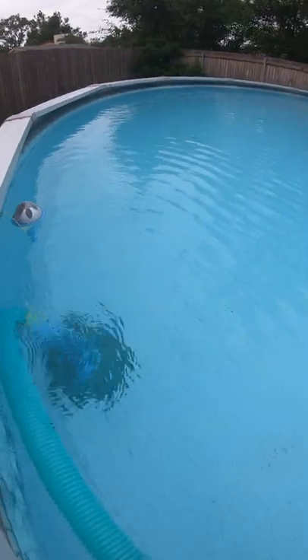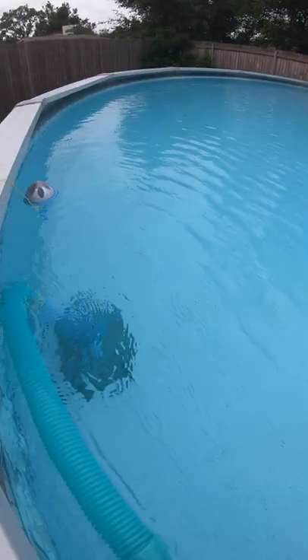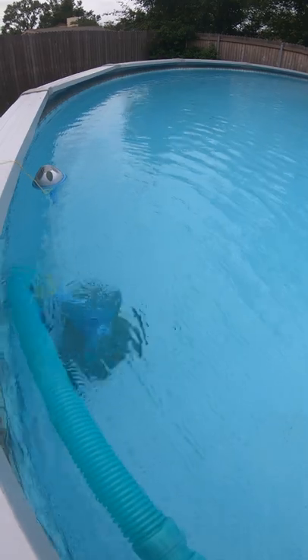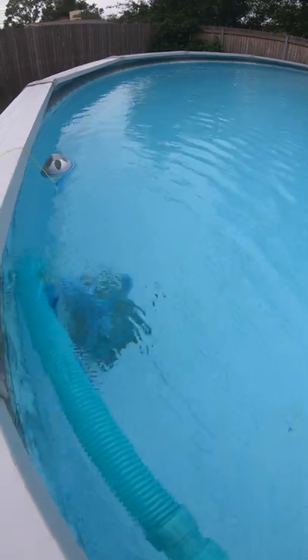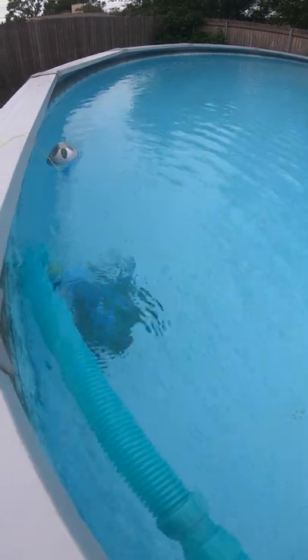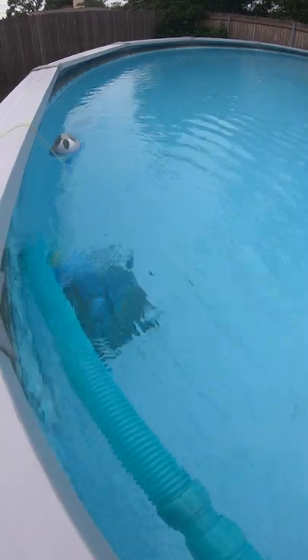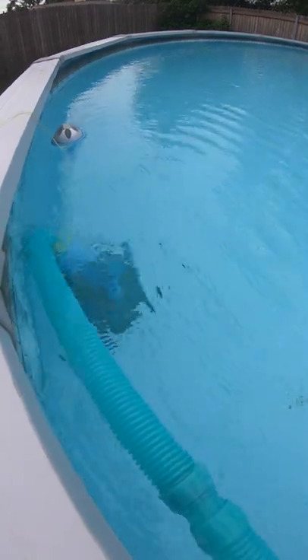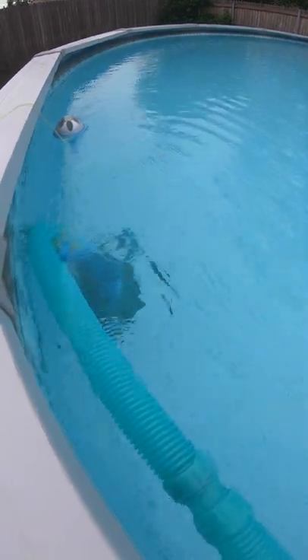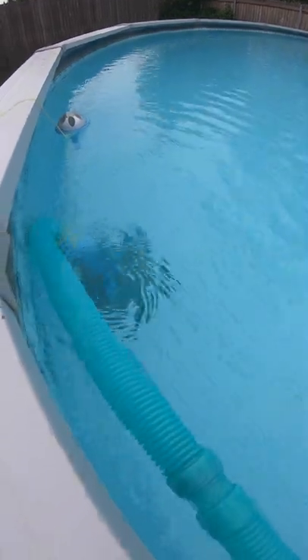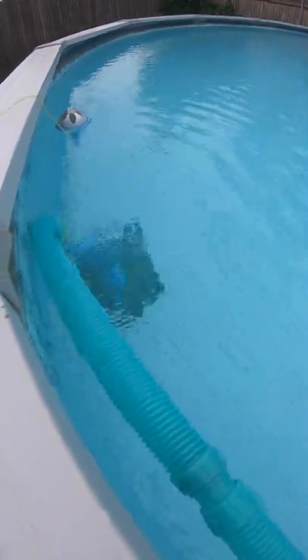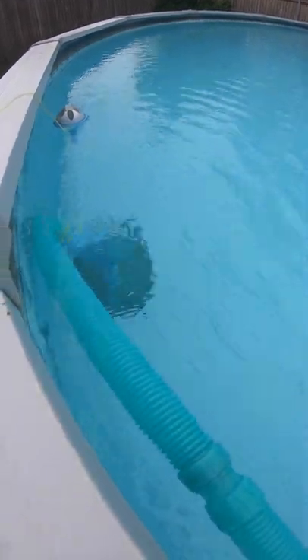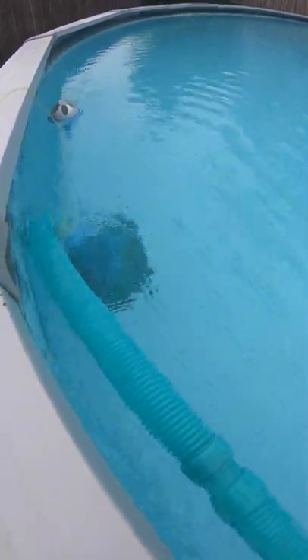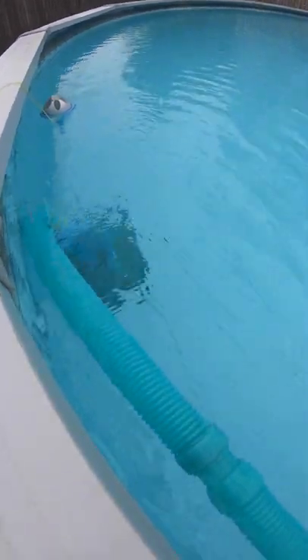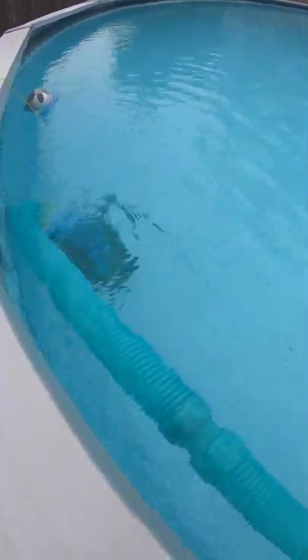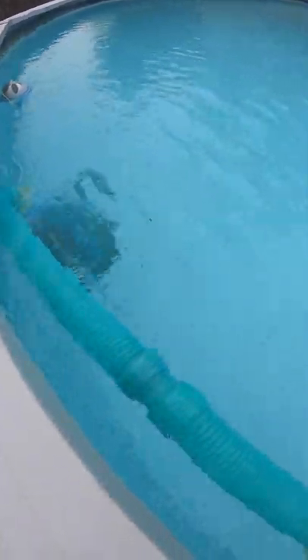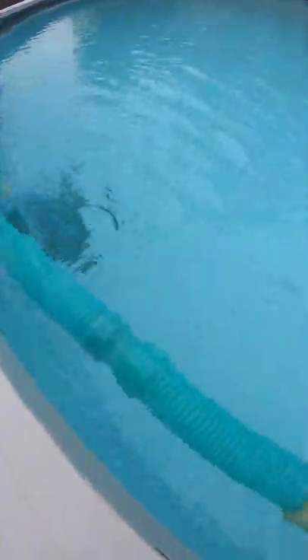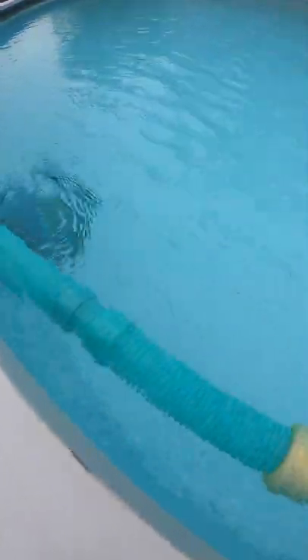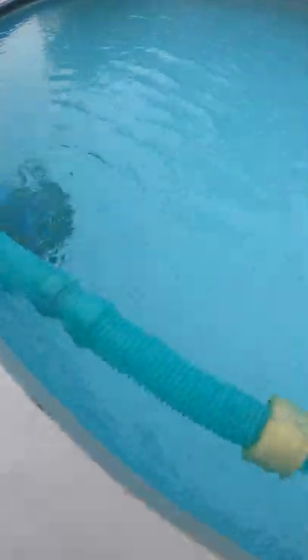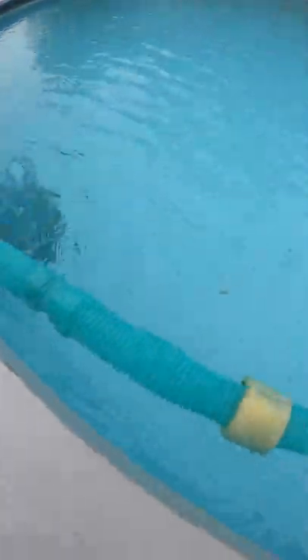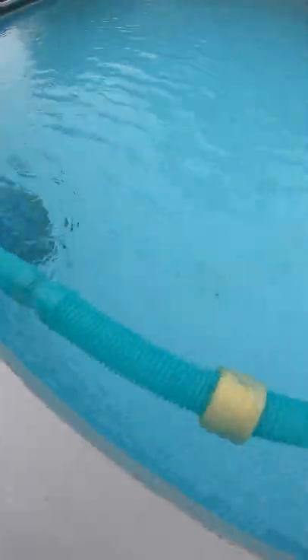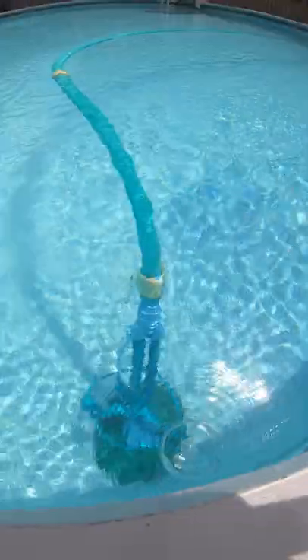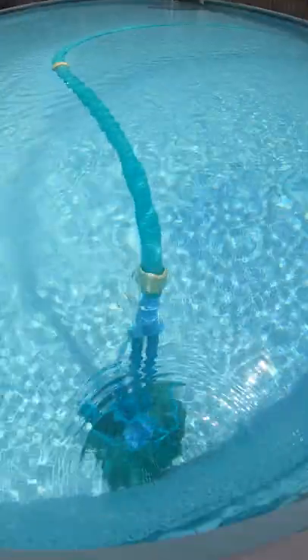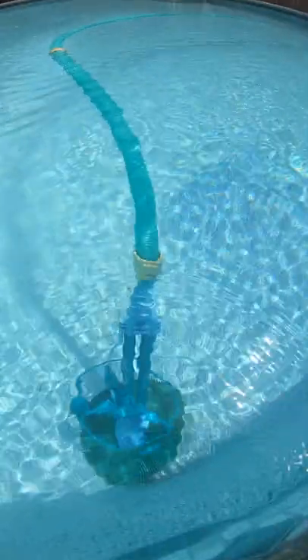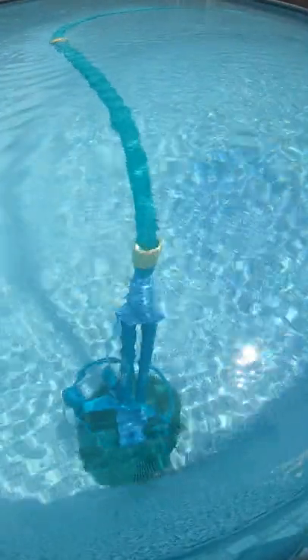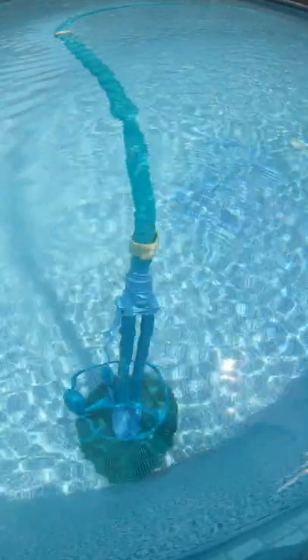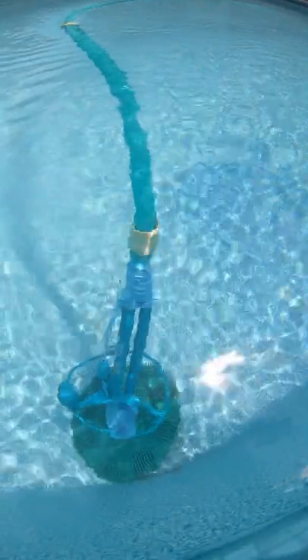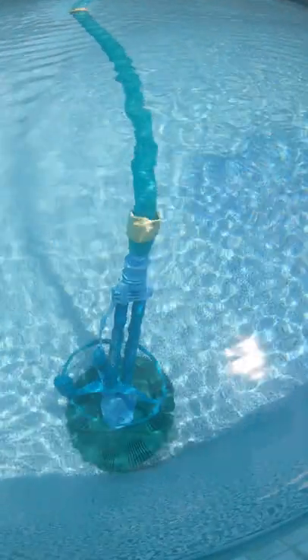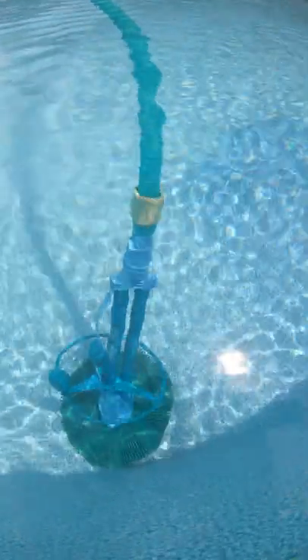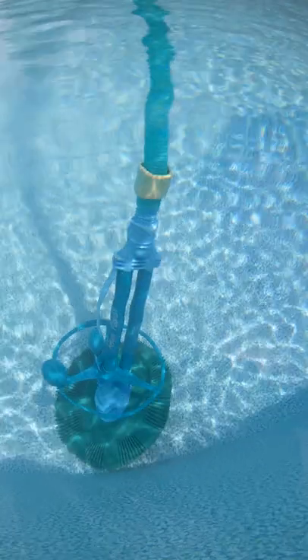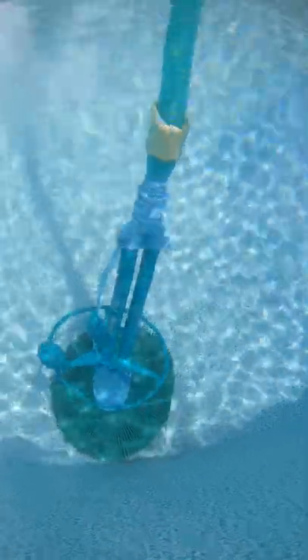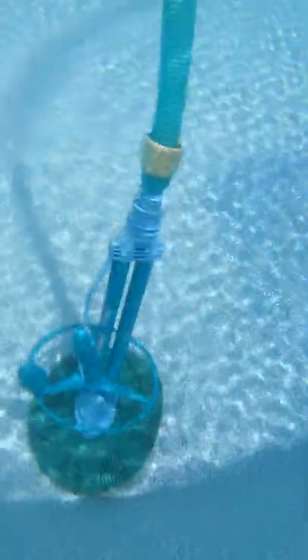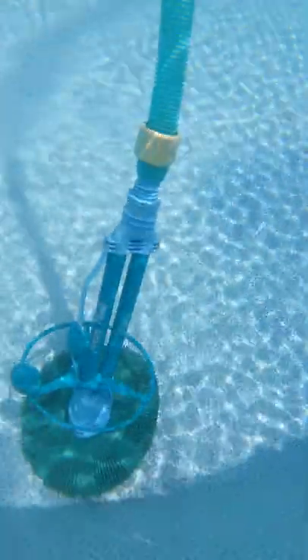This is about three hours in, just letting the vacuum run and removing some links here and there. Now look how beautiful this pool is.